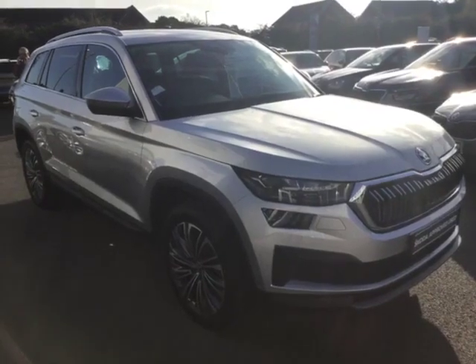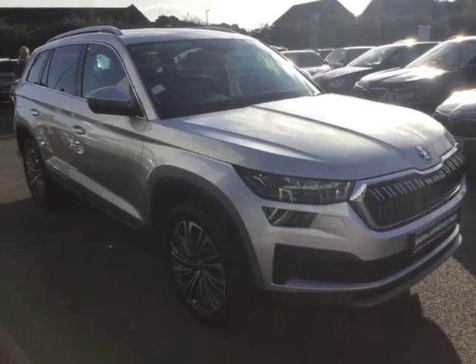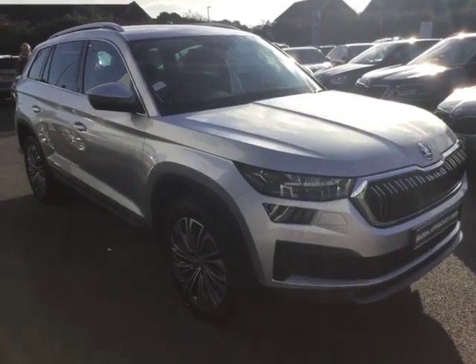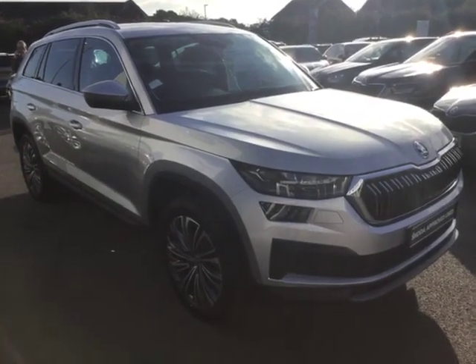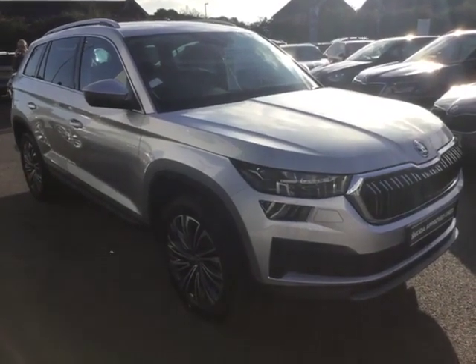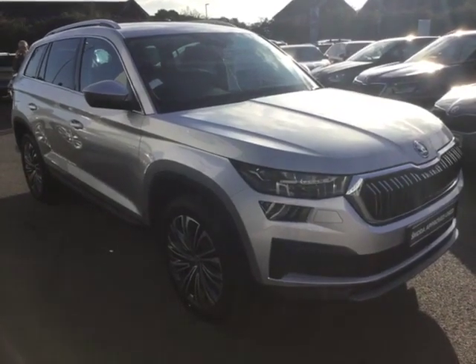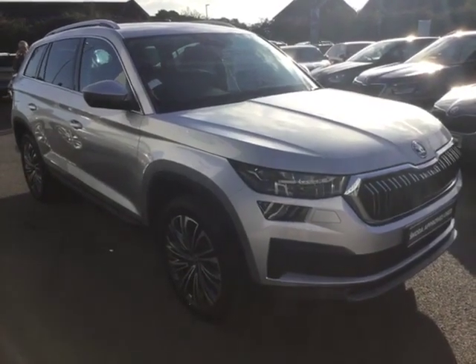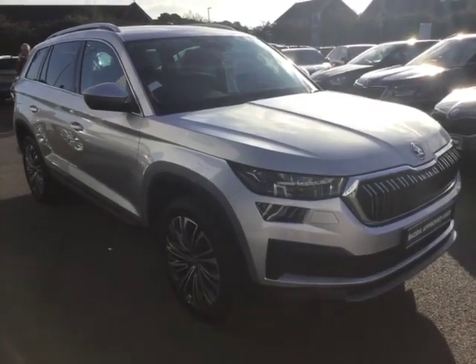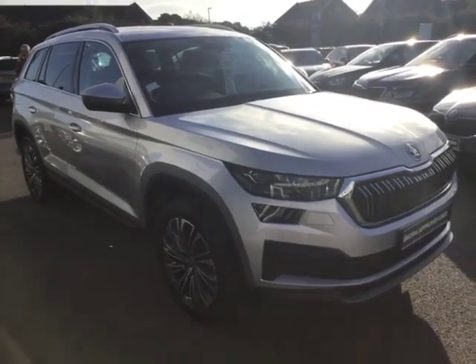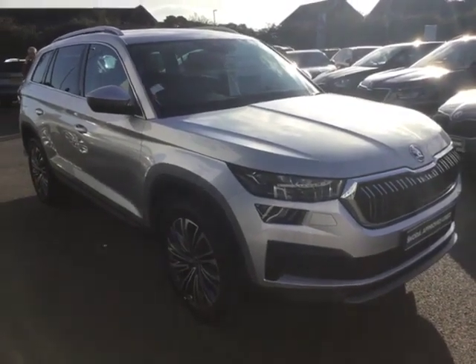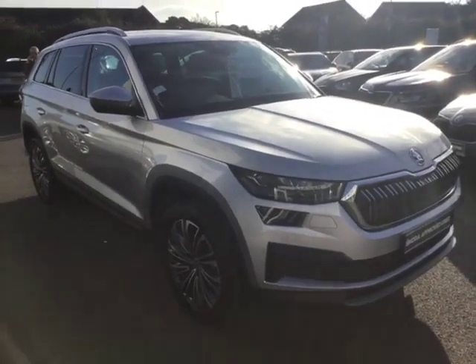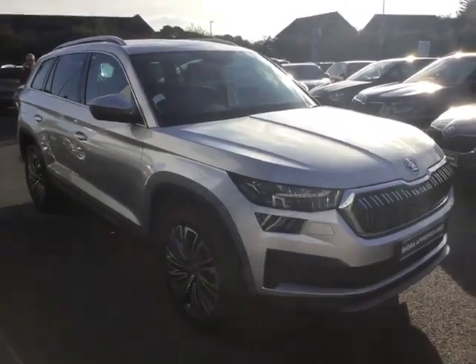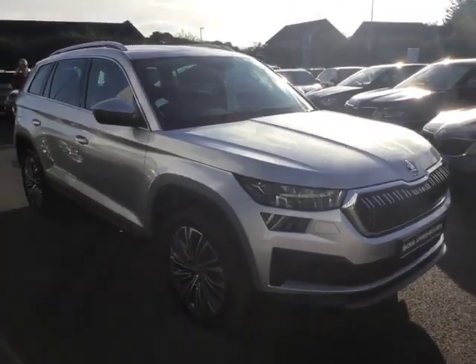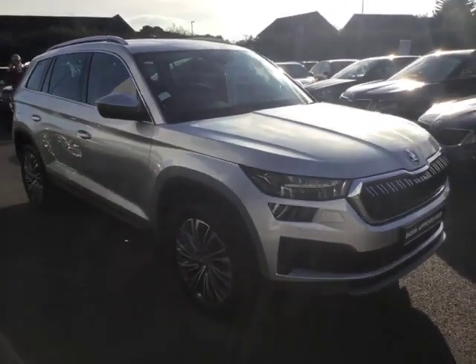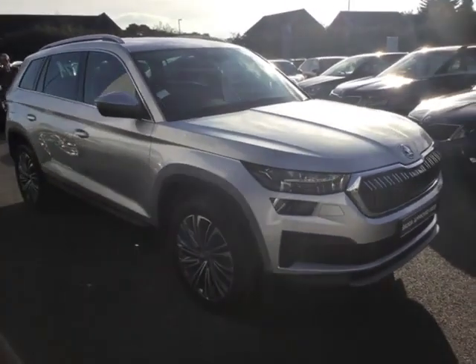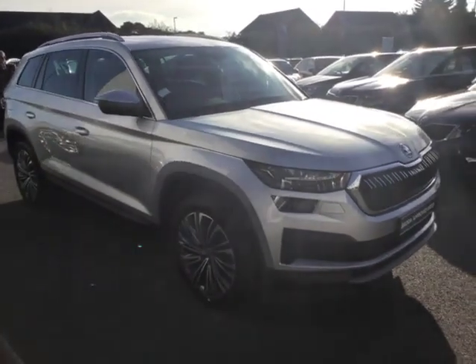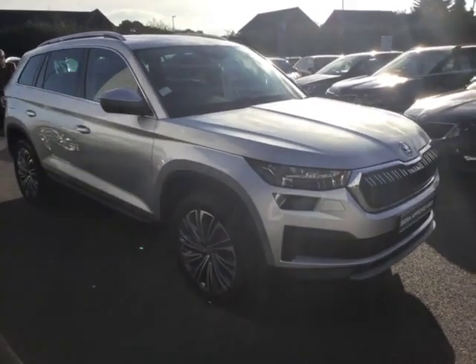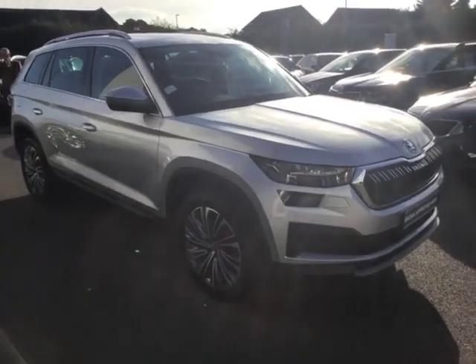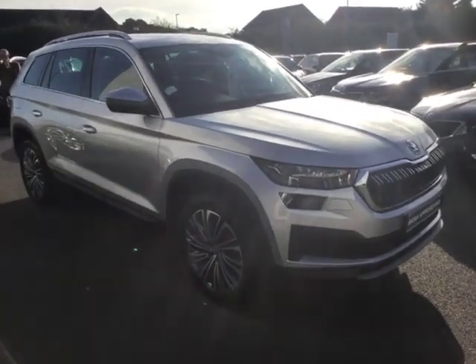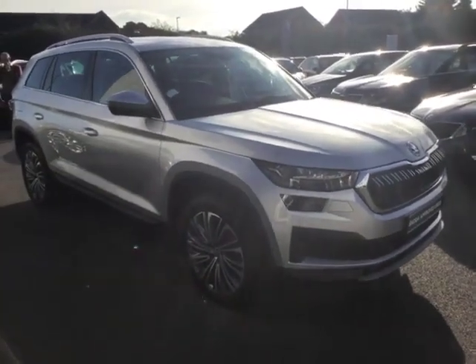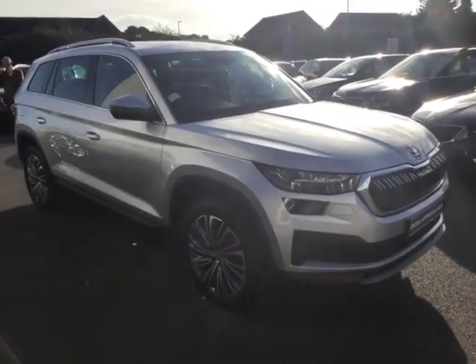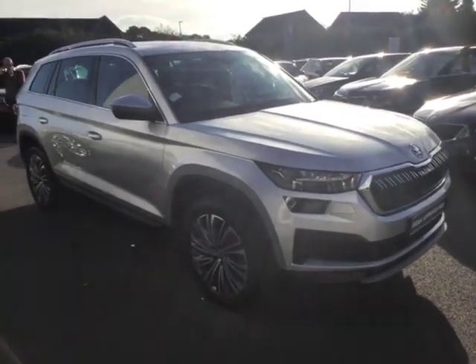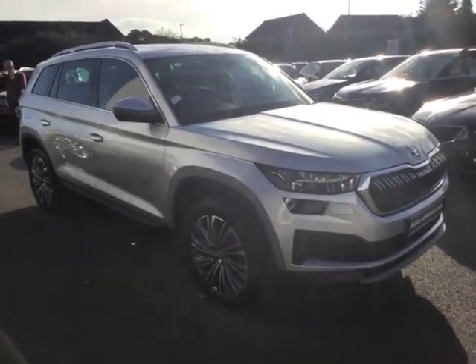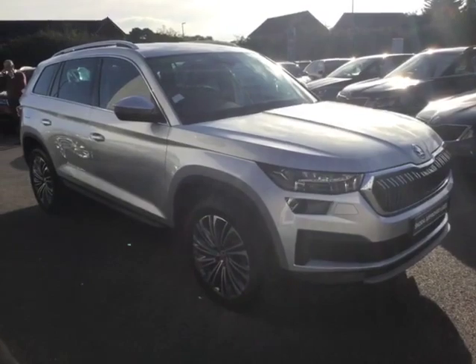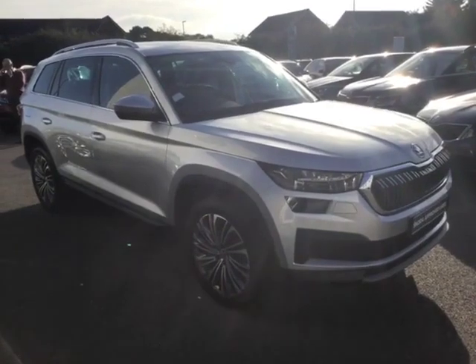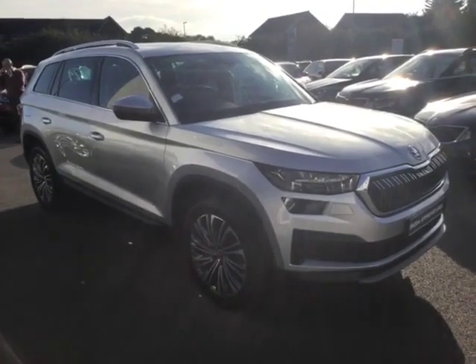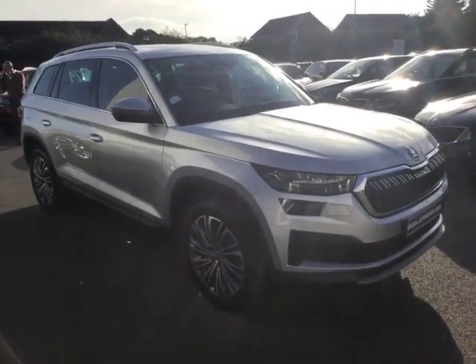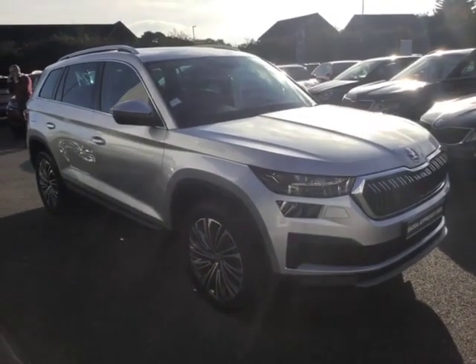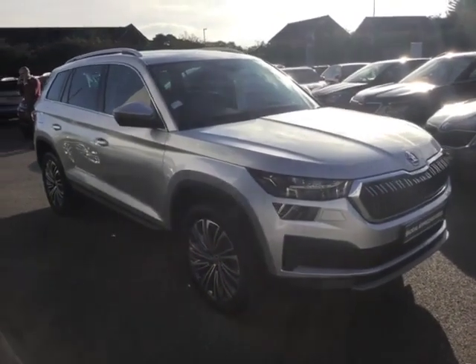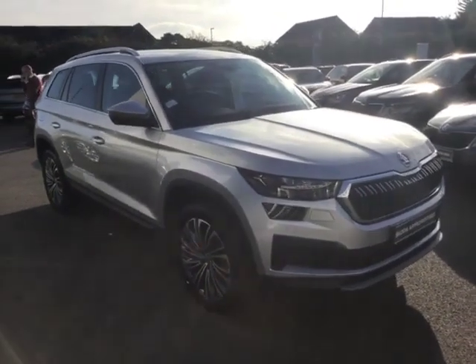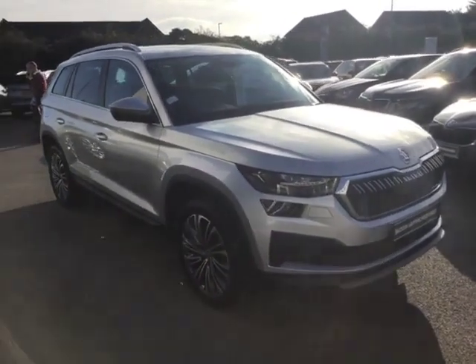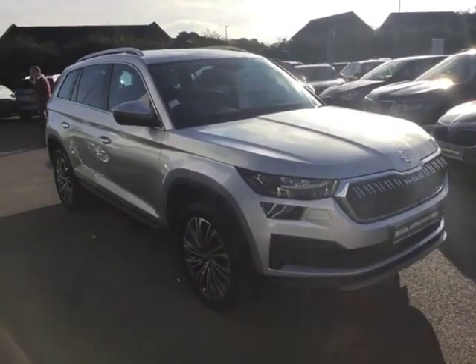Good afternoon, my name is Alex Webb. I'm just here at Starts & Skoda in Worcester and I'm going to be showing you around this beautiful Skoda Kodiaq.